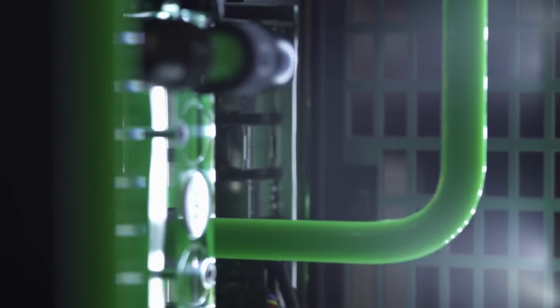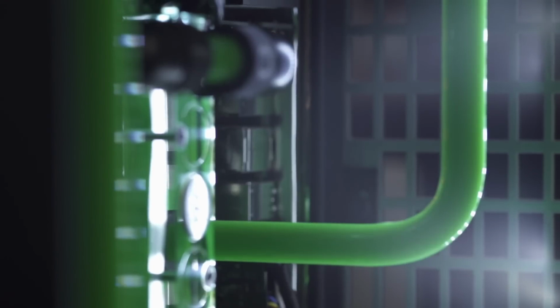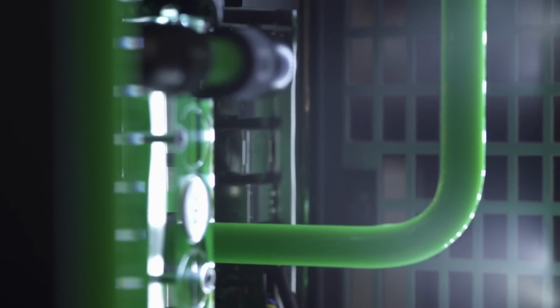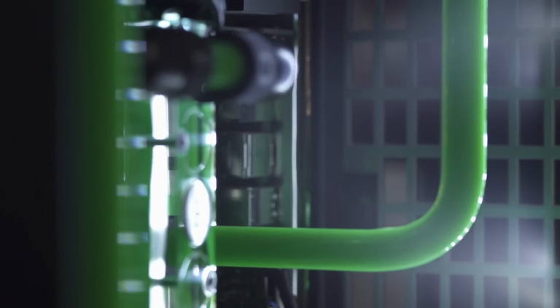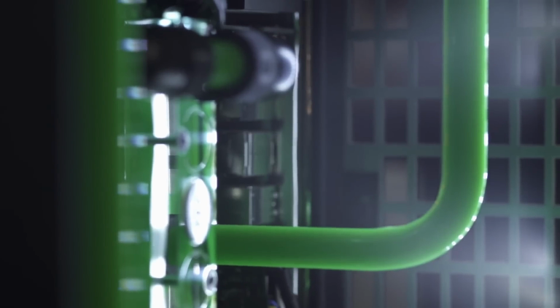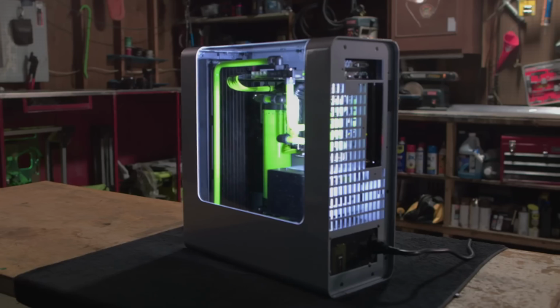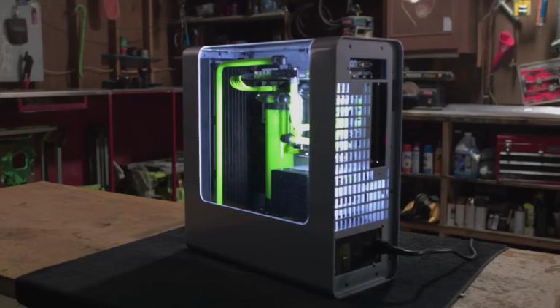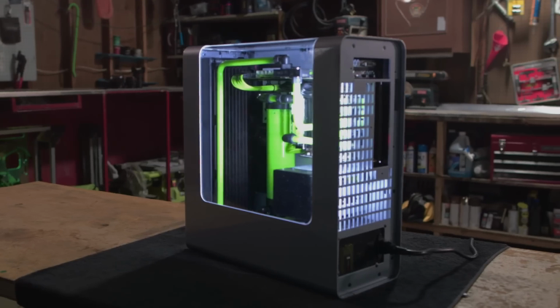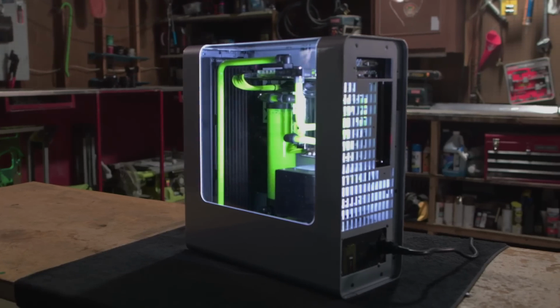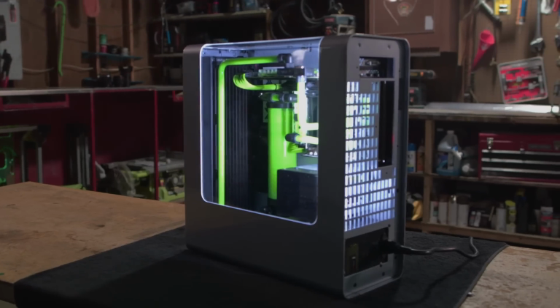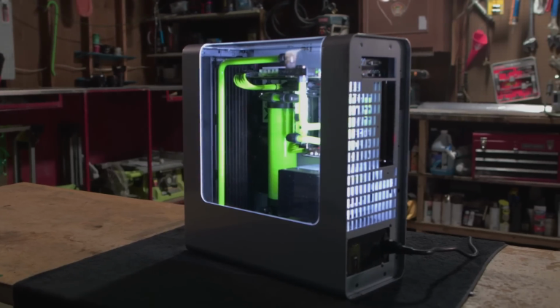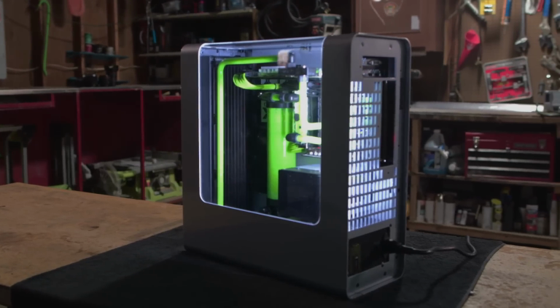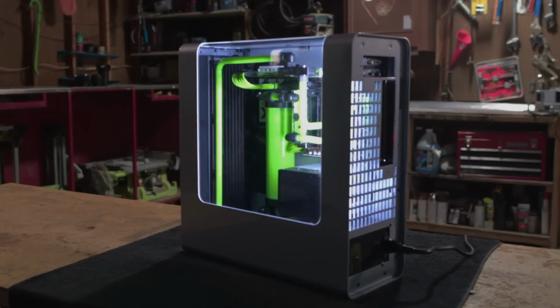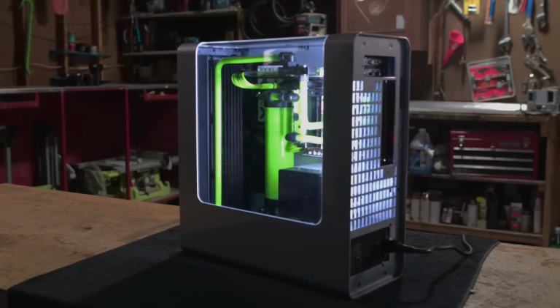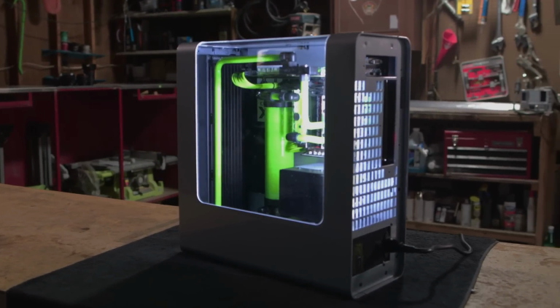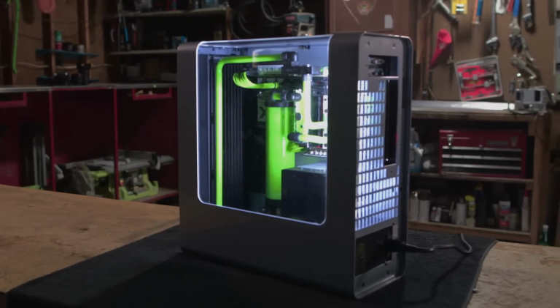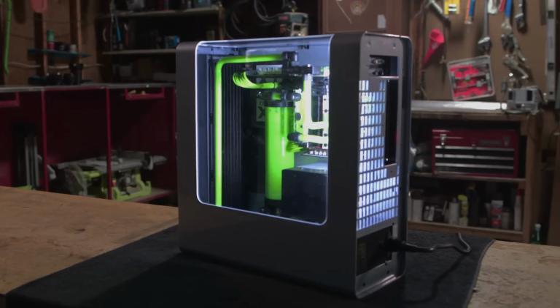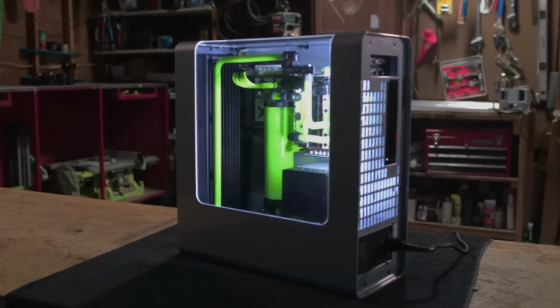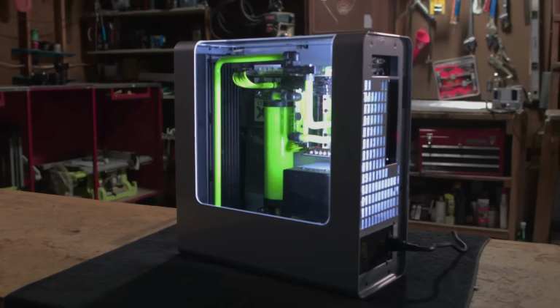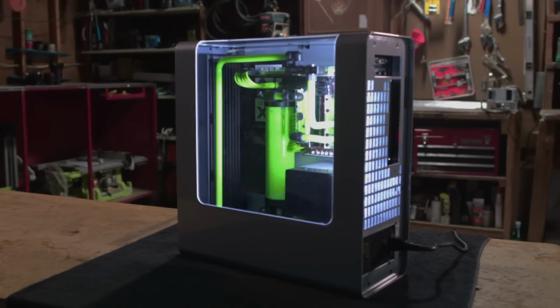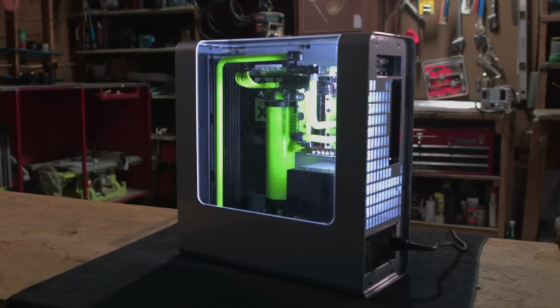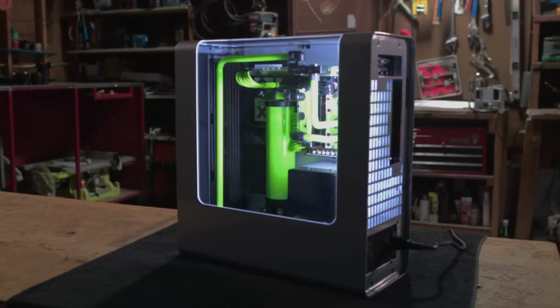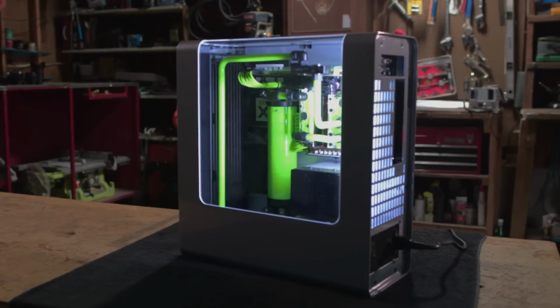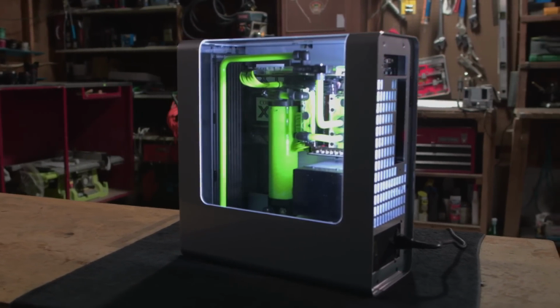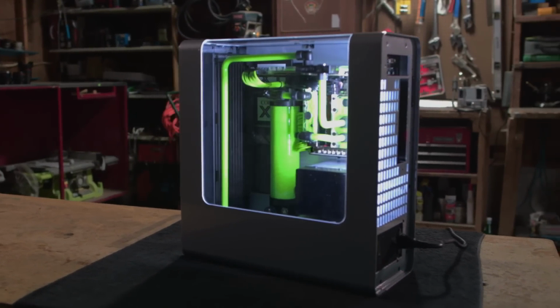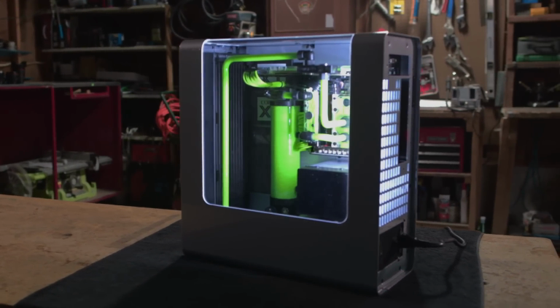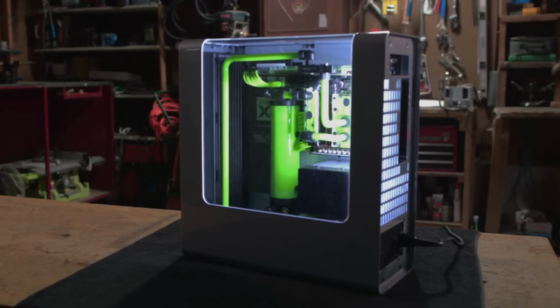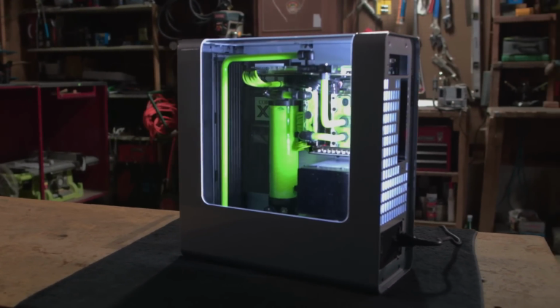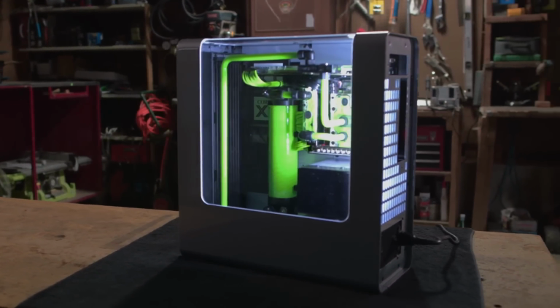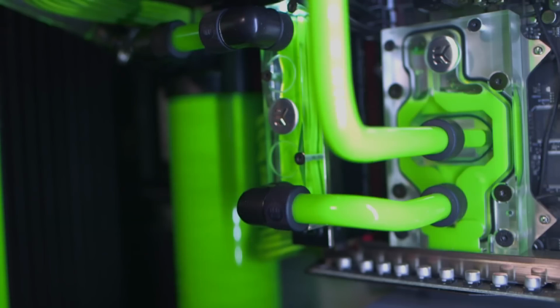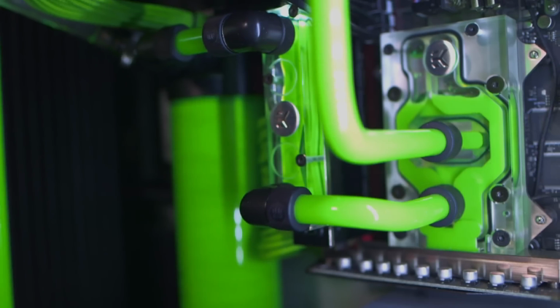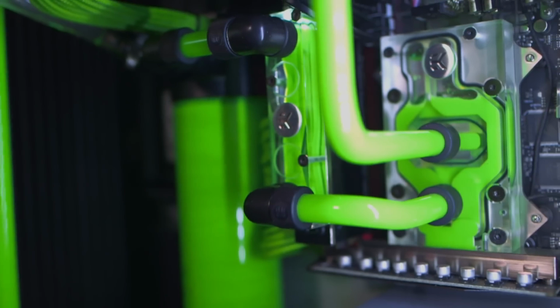The satisfaction I get from finishing a build is priceless.